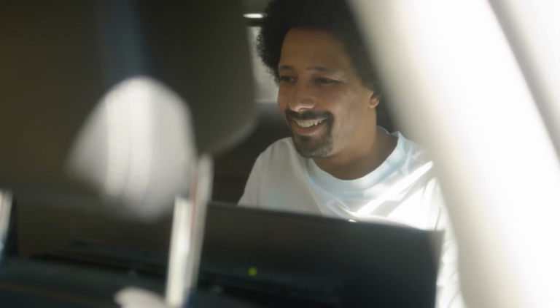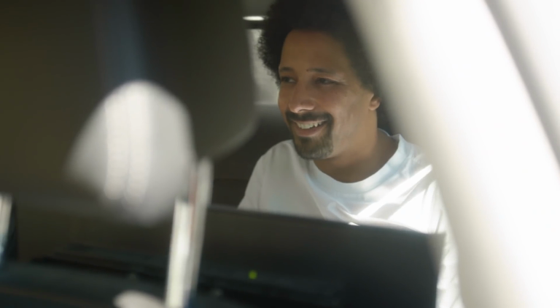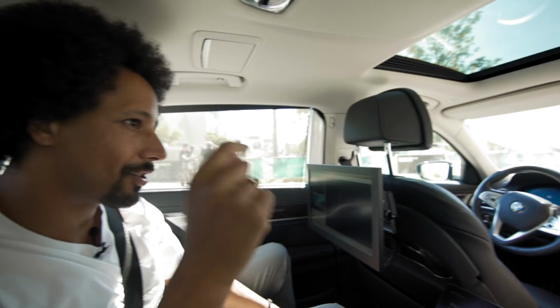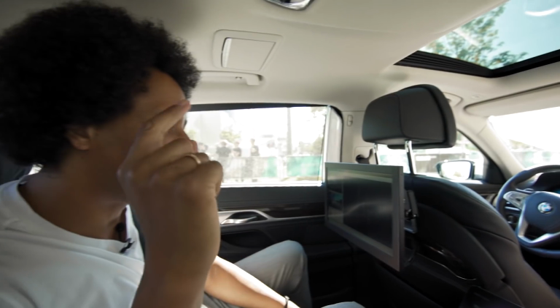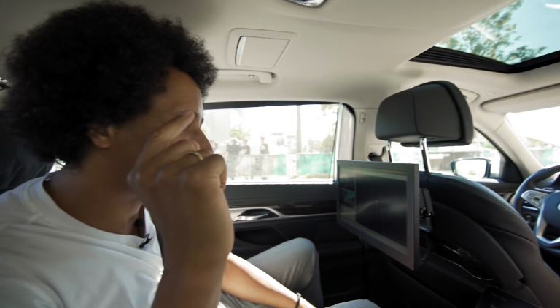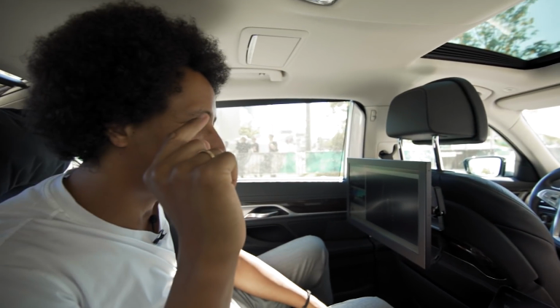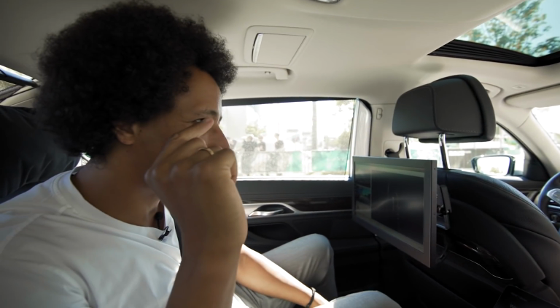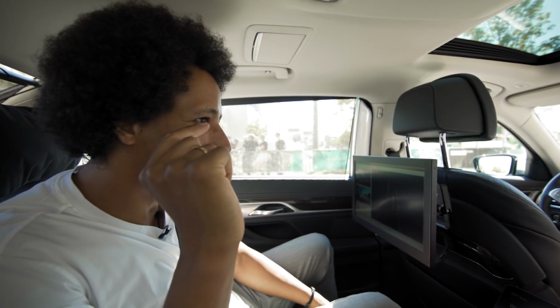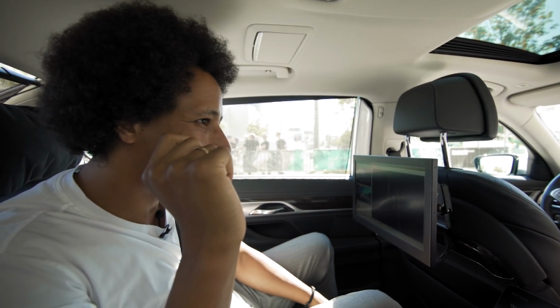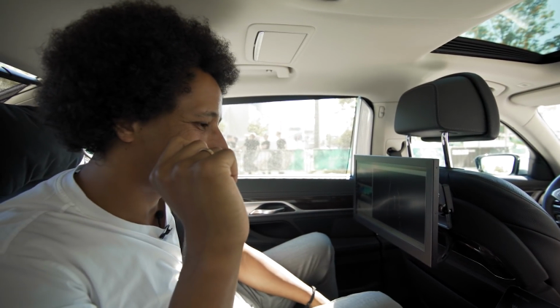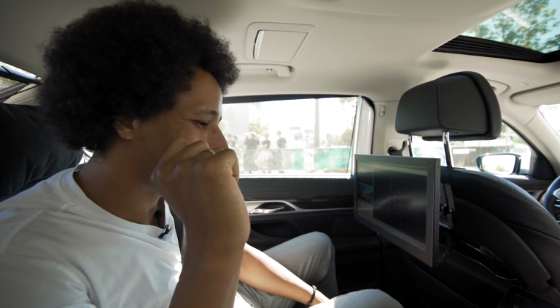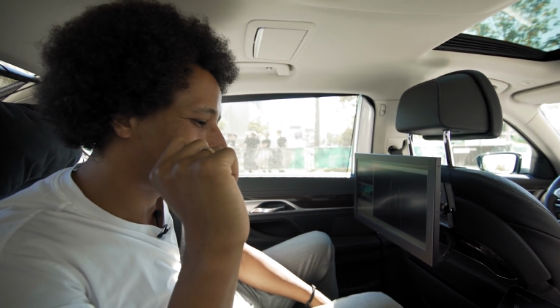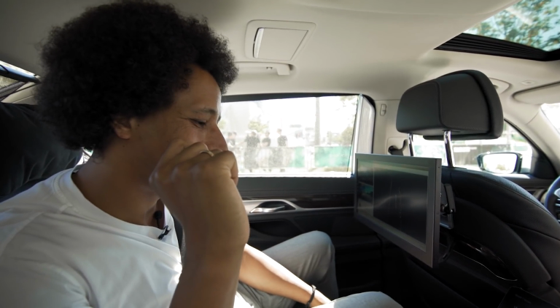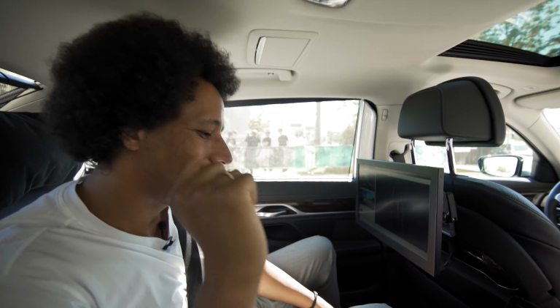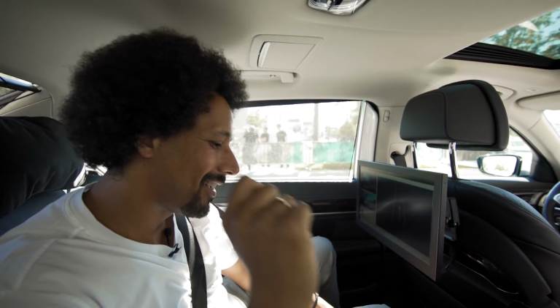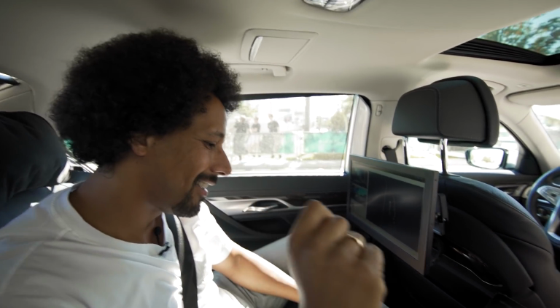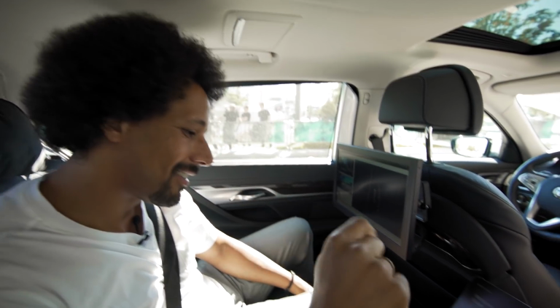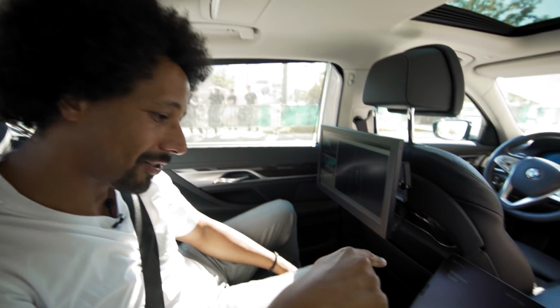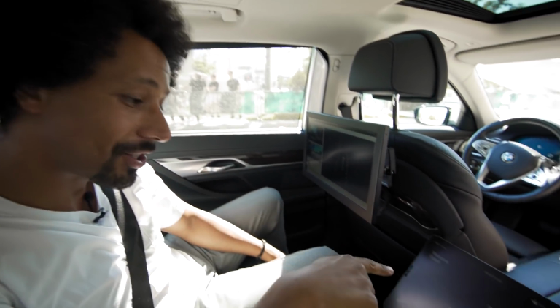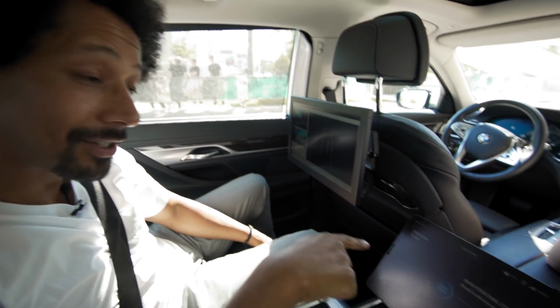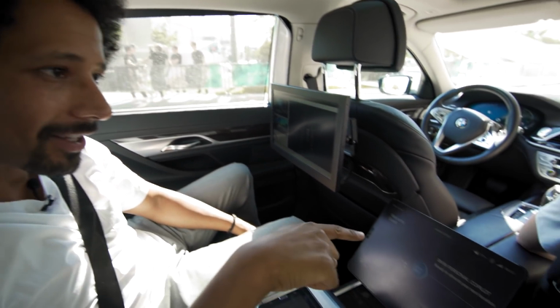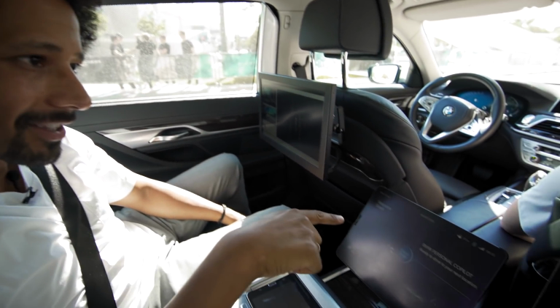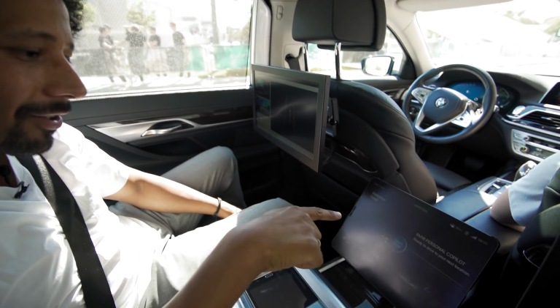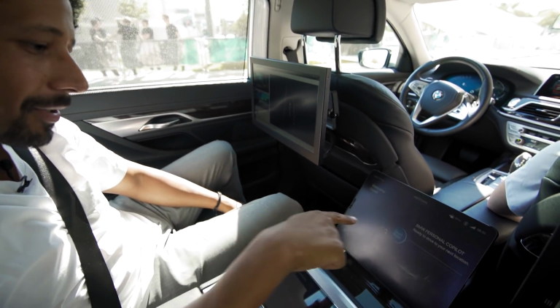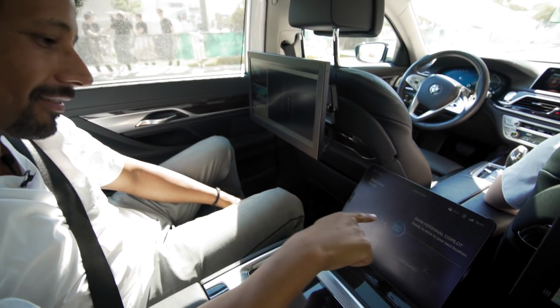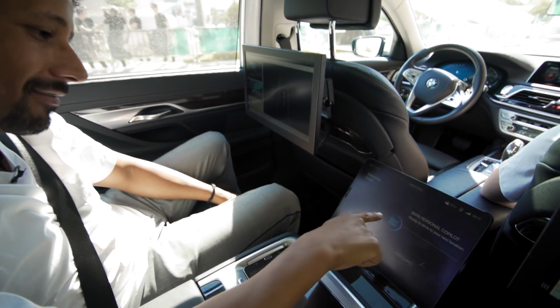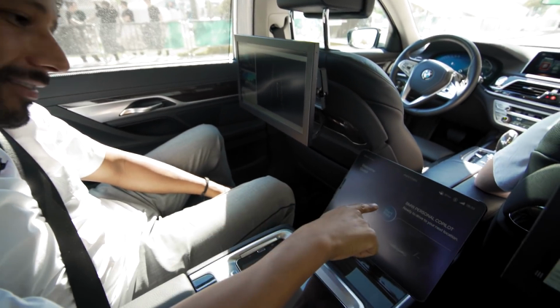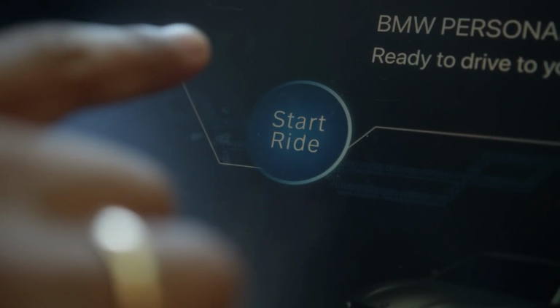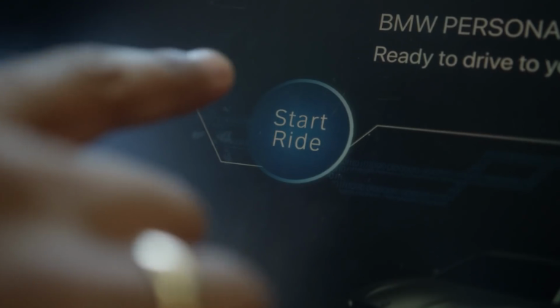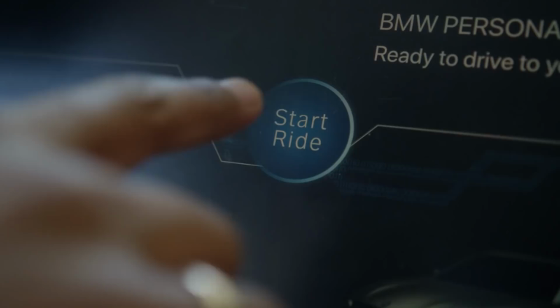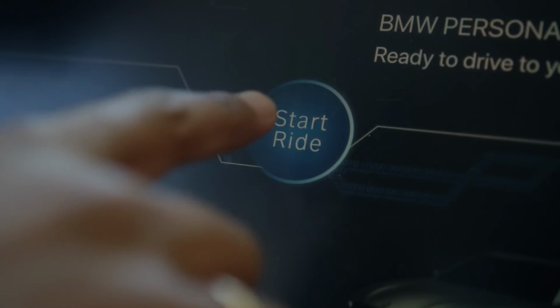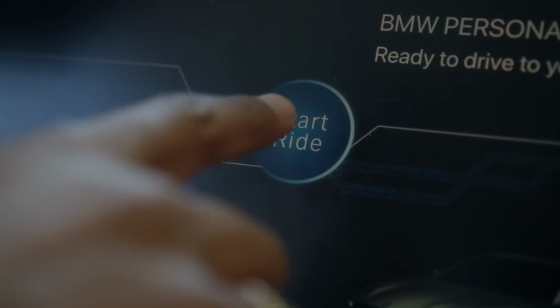So, shall we get started with the ride? Yes, please. So, I just need to hit the start button. Just hit the start button.